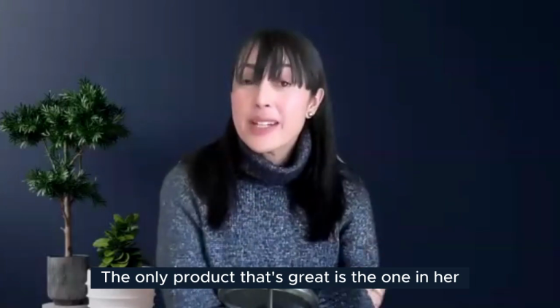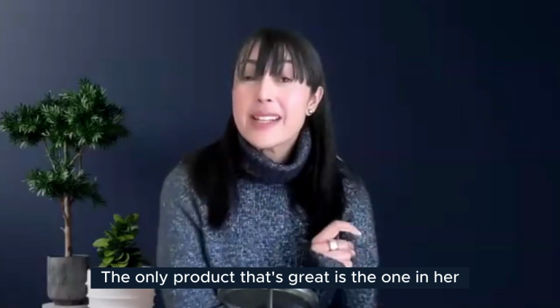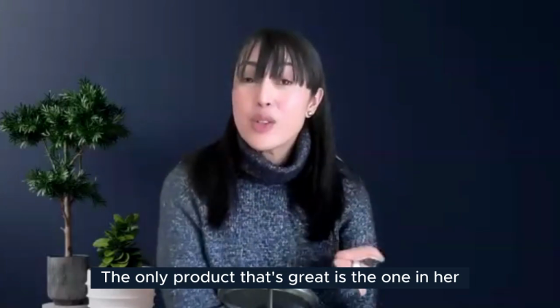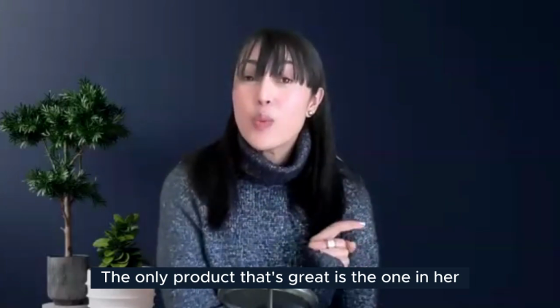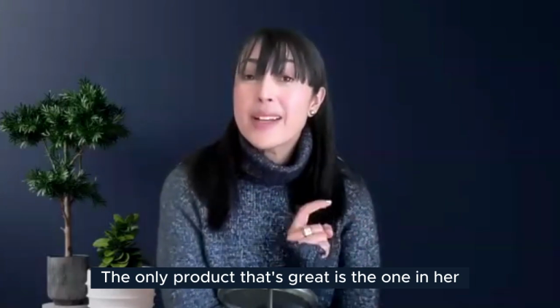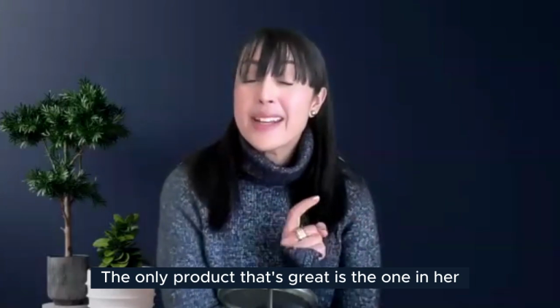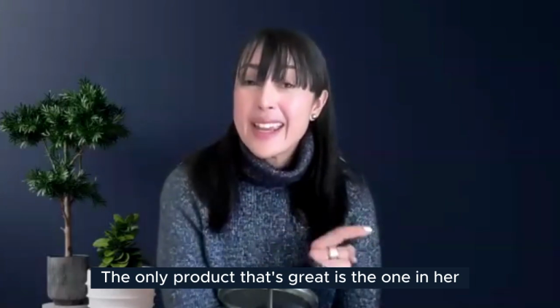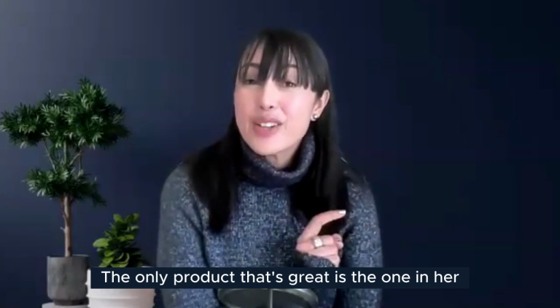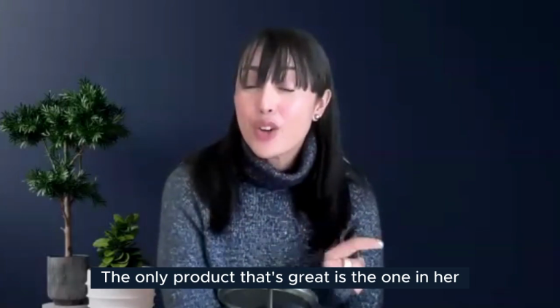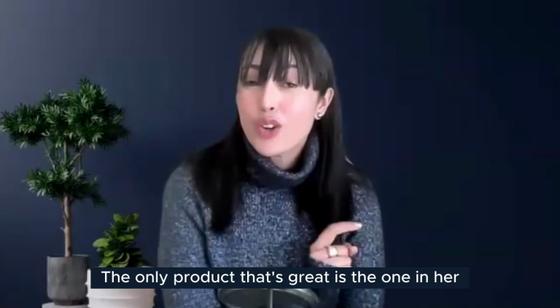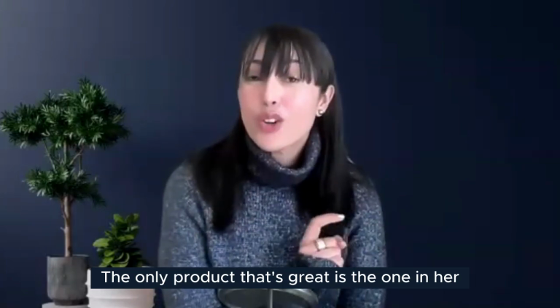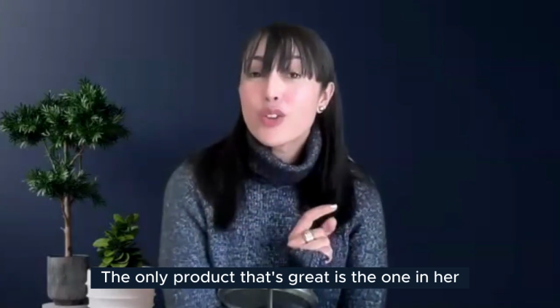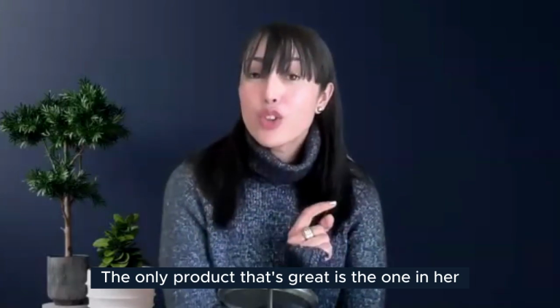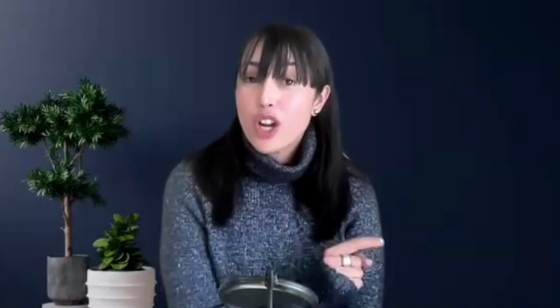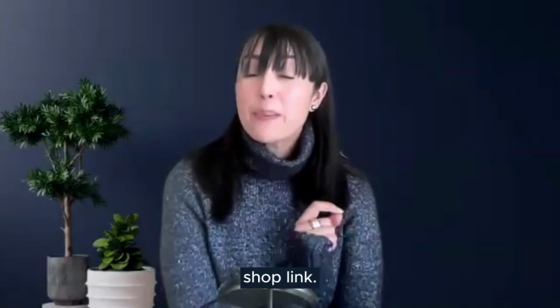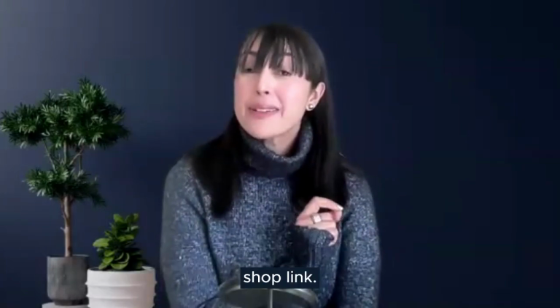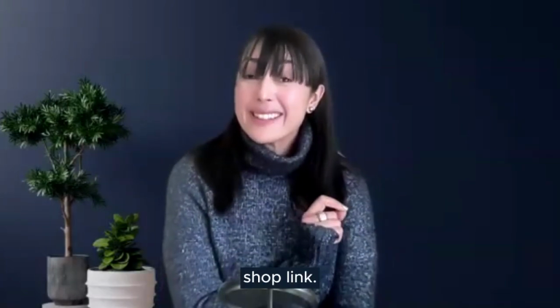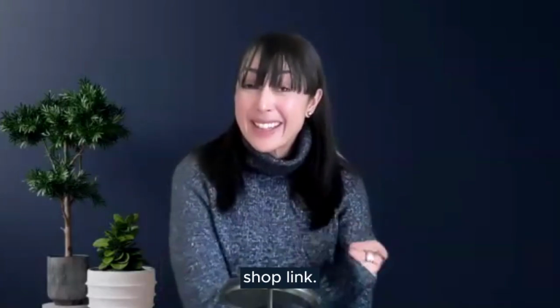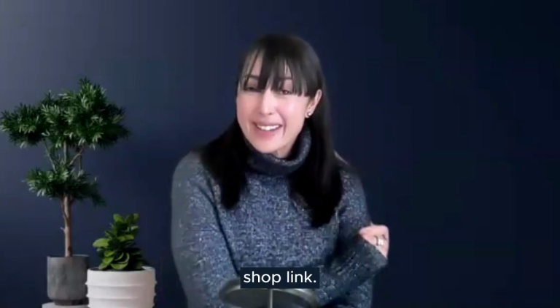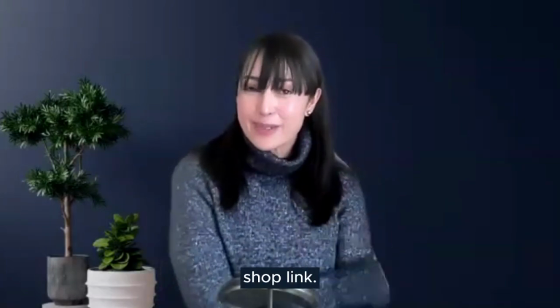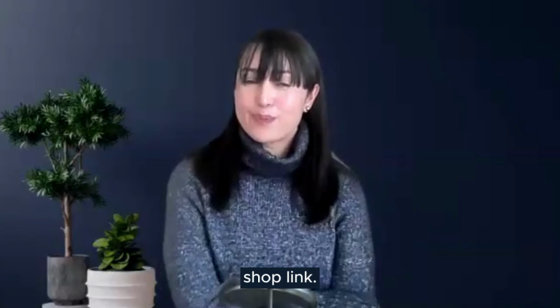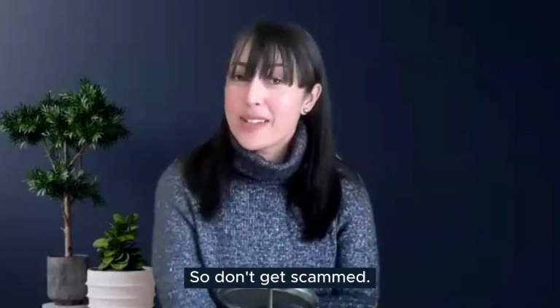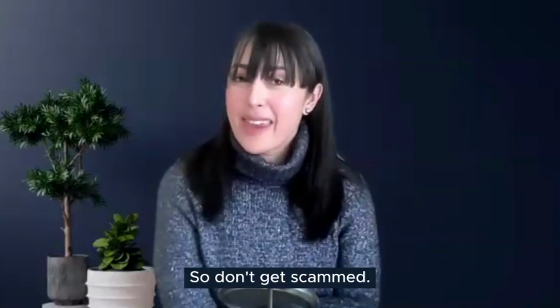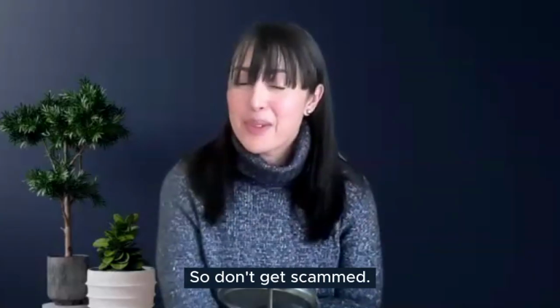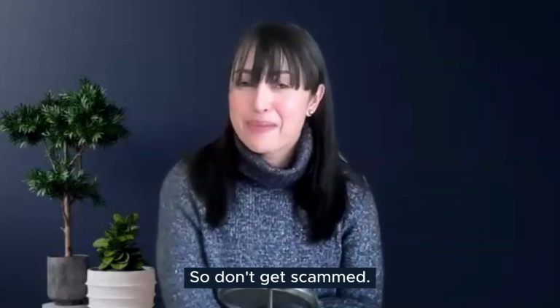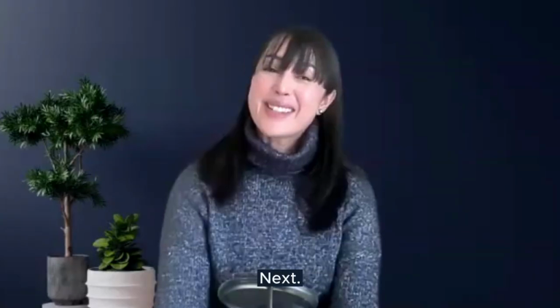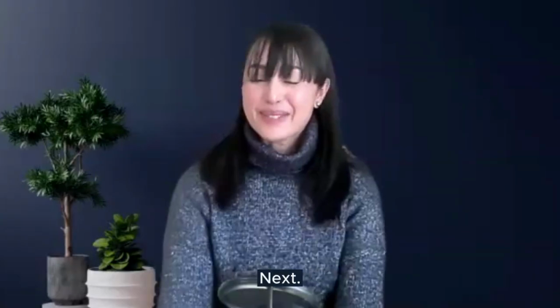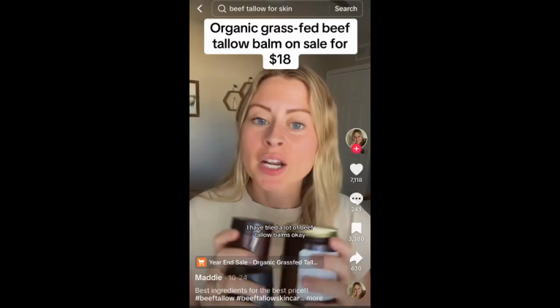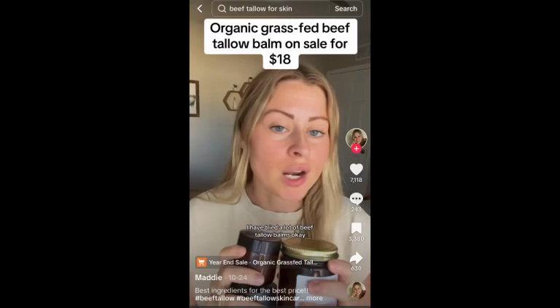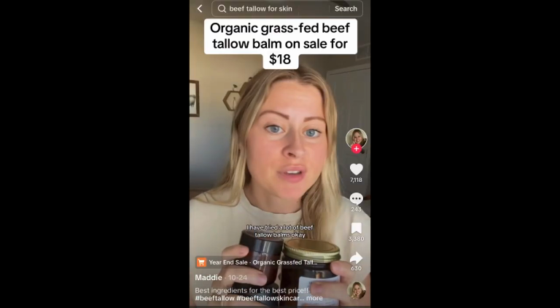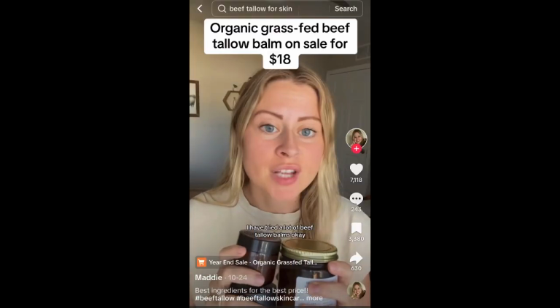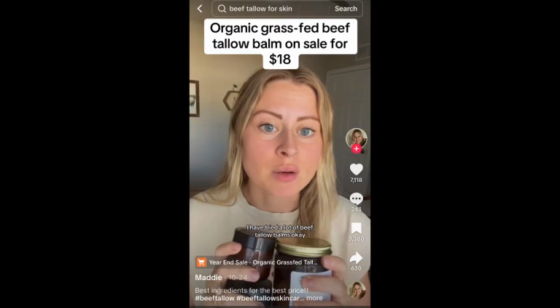Another creator watching out for us — don't get scammed. The only great product is the one in her shop link.